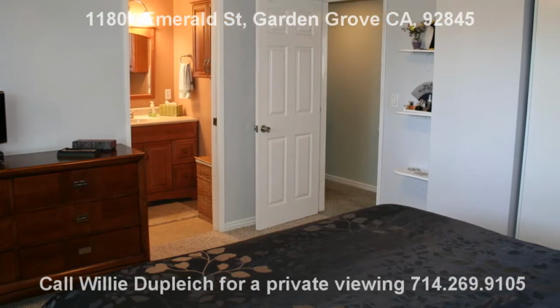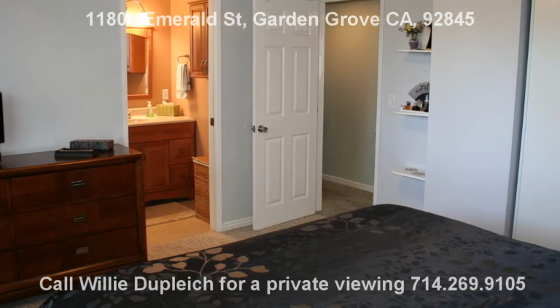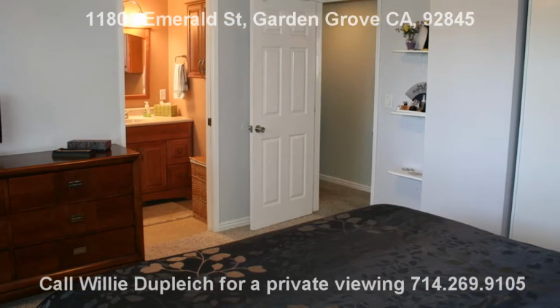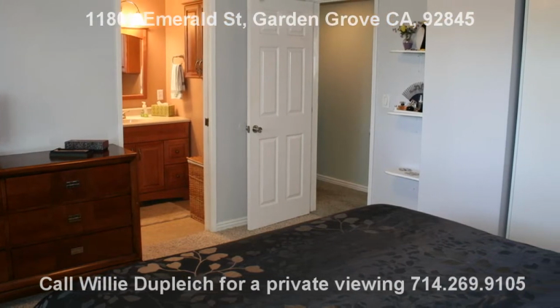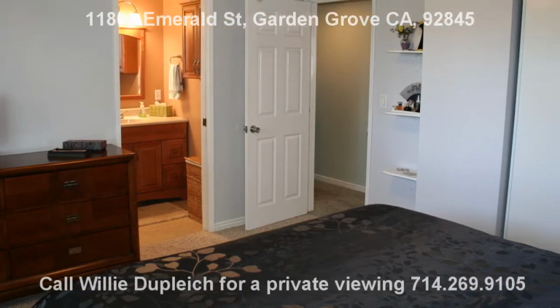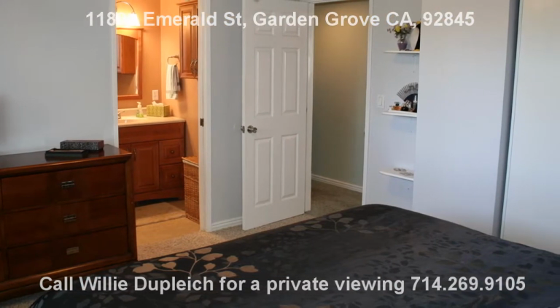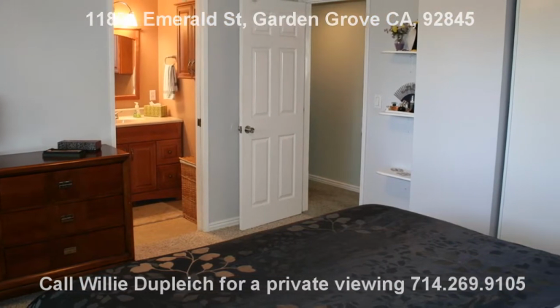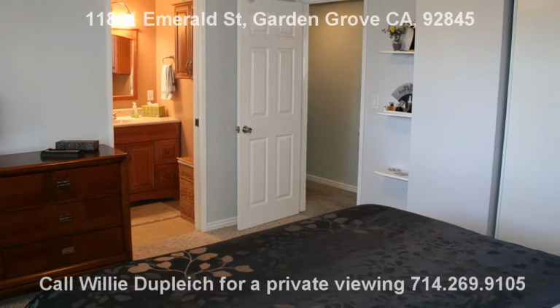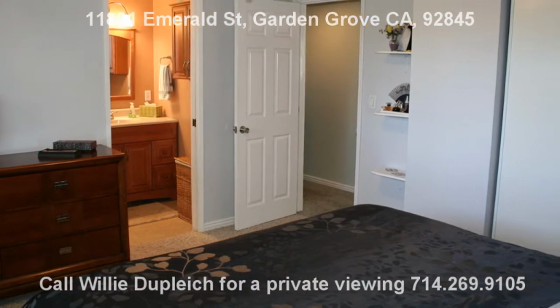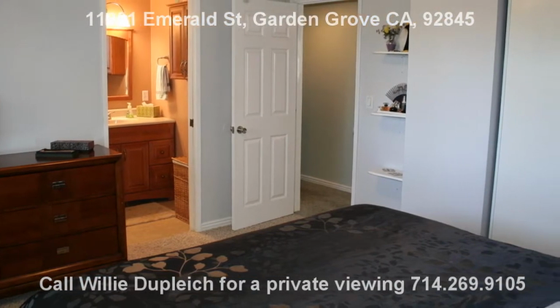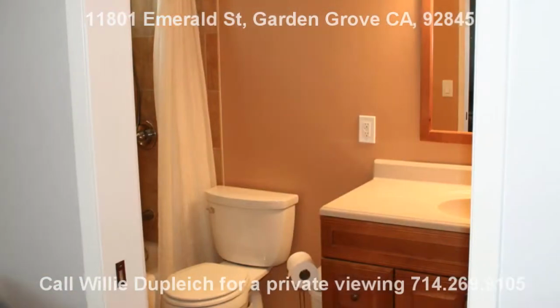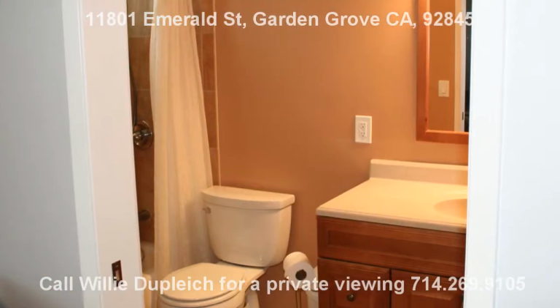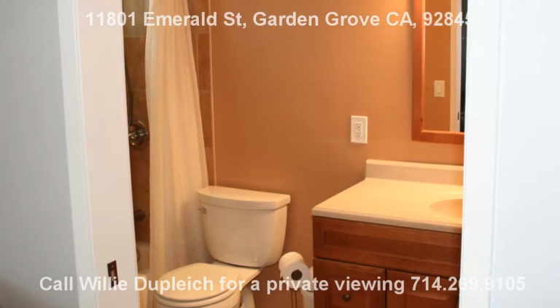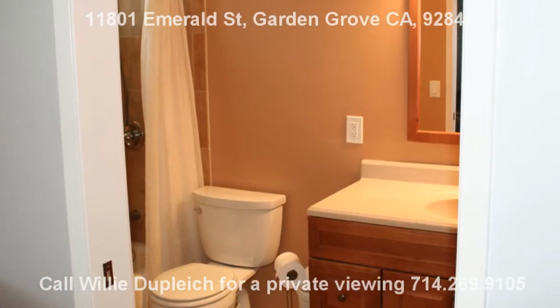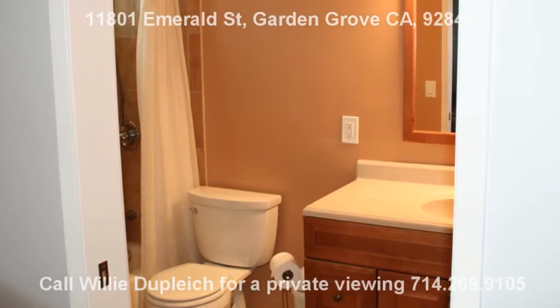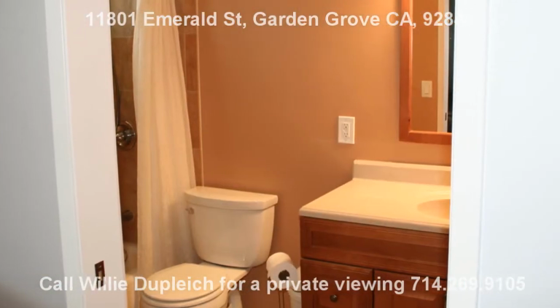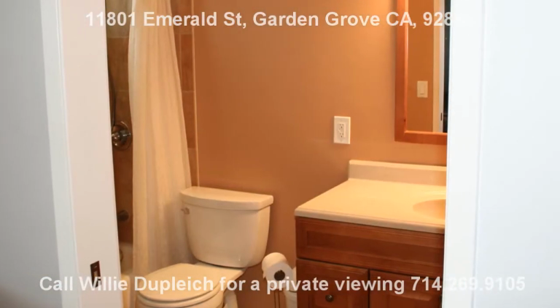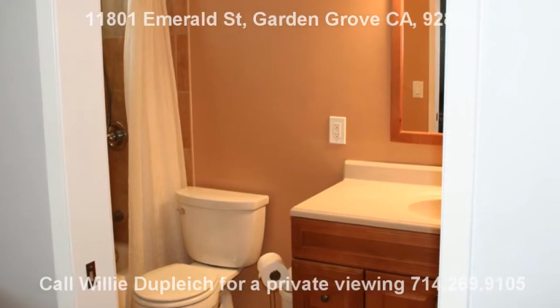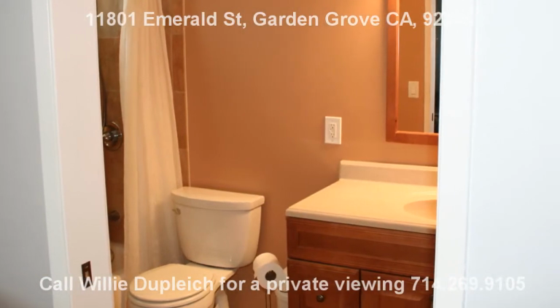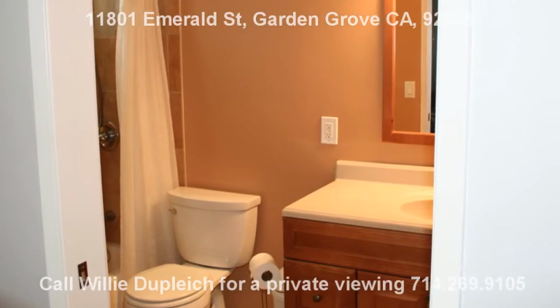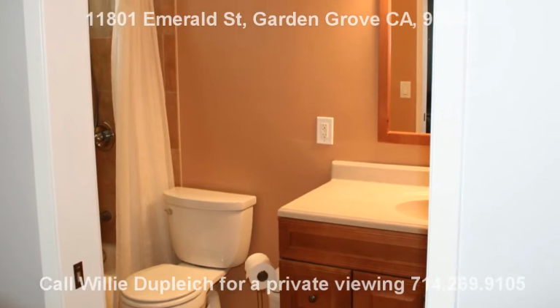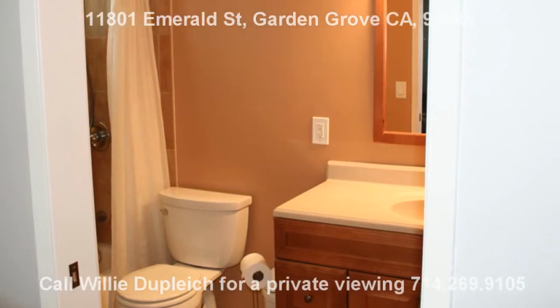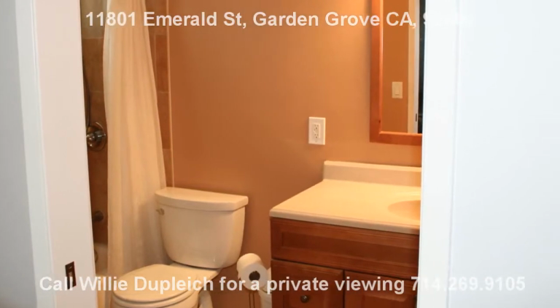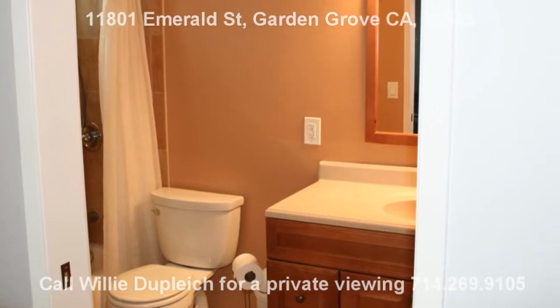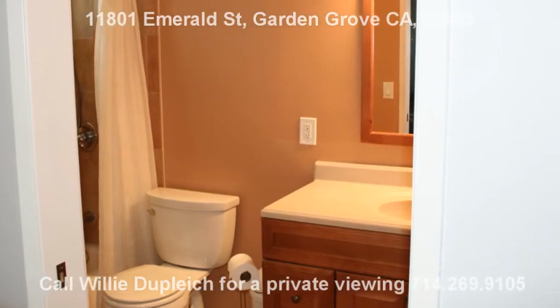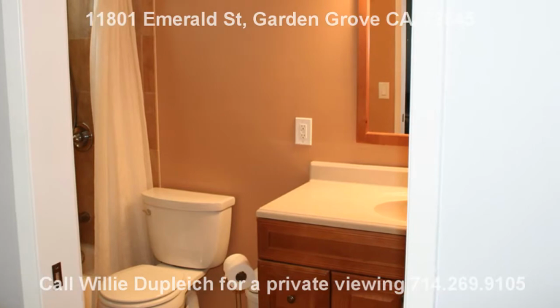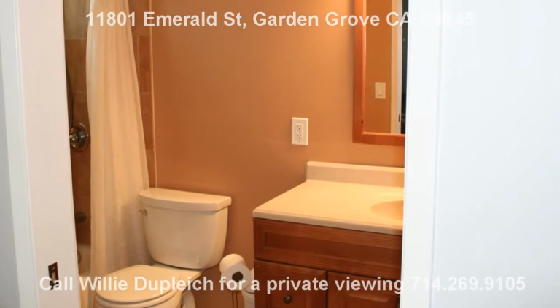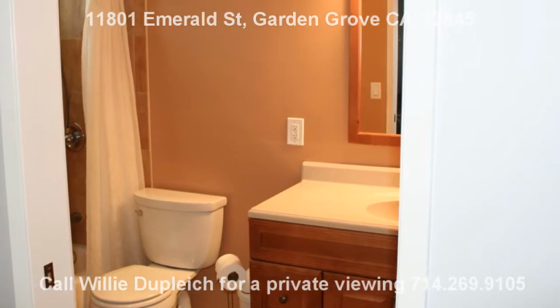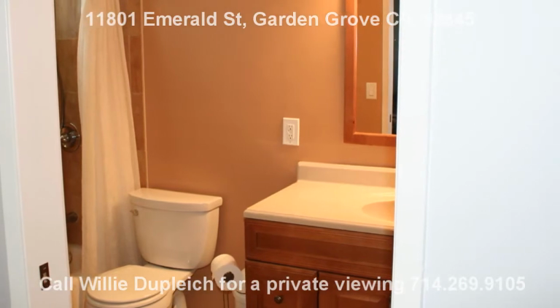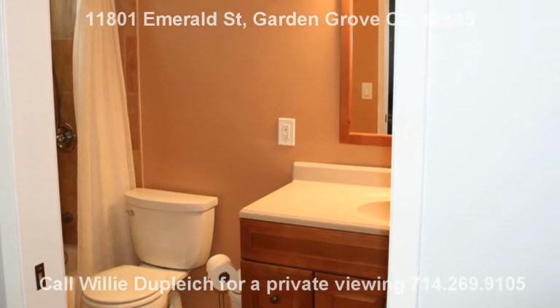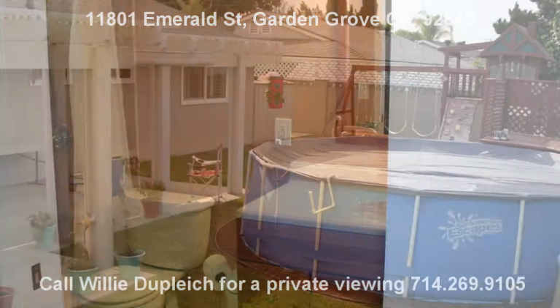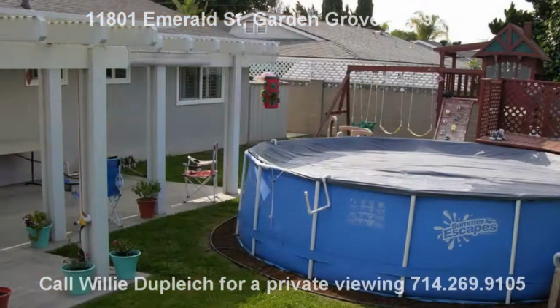The finished garage has been wired for surround sound and cable TV, and has a newly finished floor.